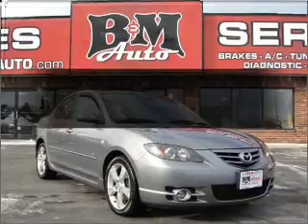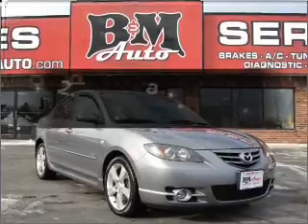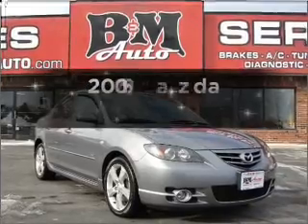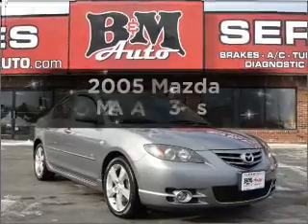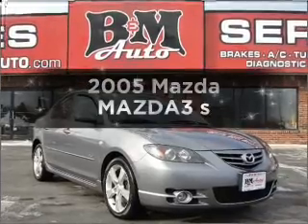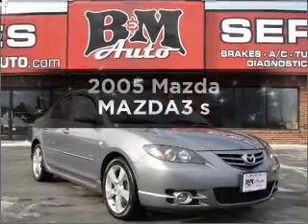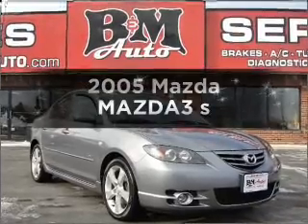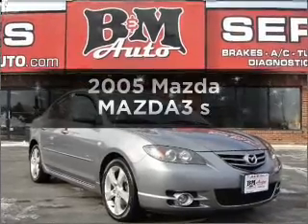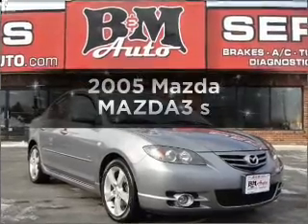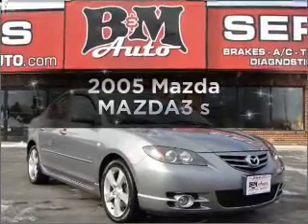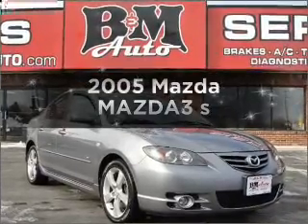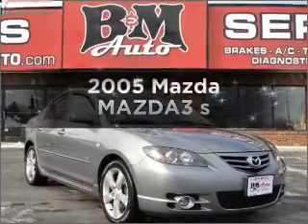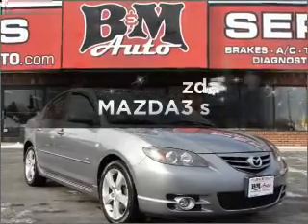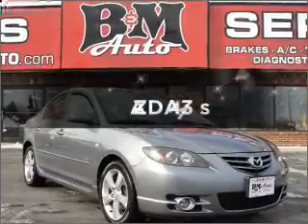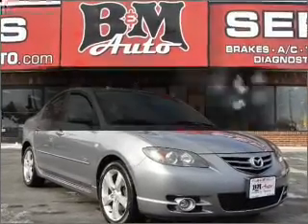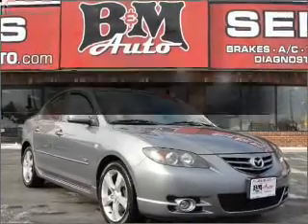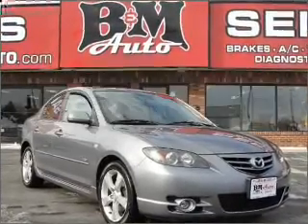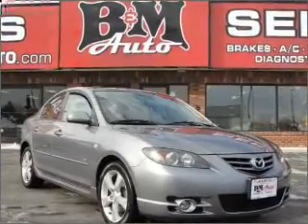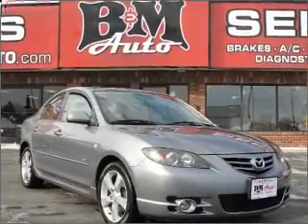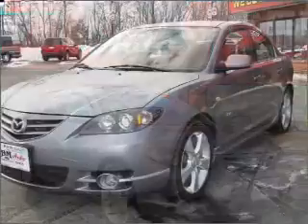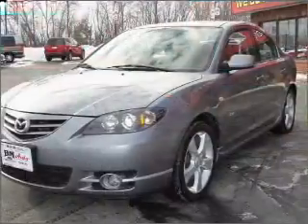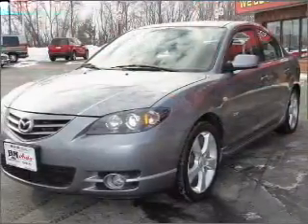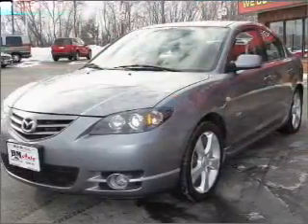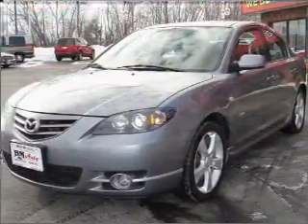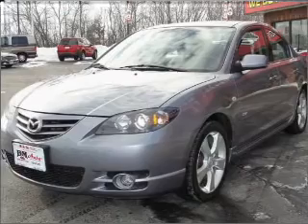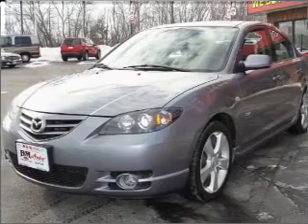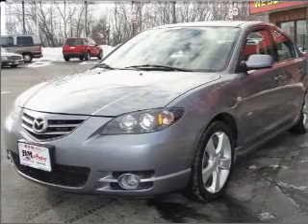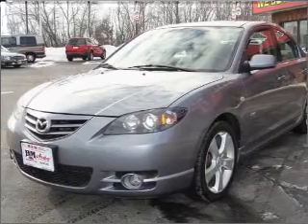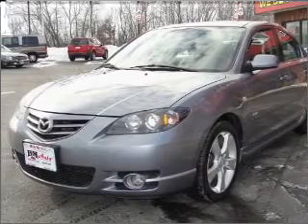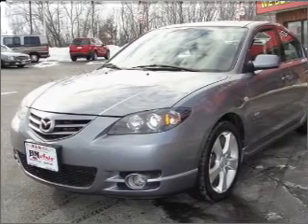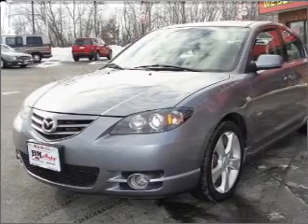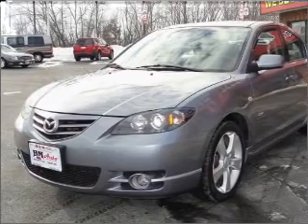Introducing the 2005 Mazda Mazda 3. If you're looking for an automobile with great attributes, look no further.